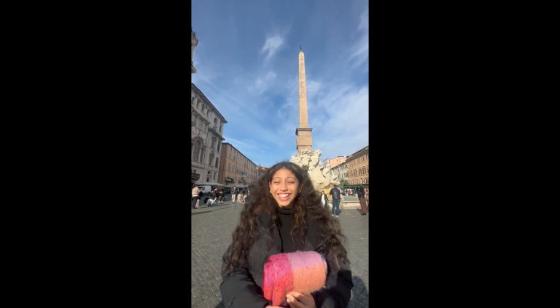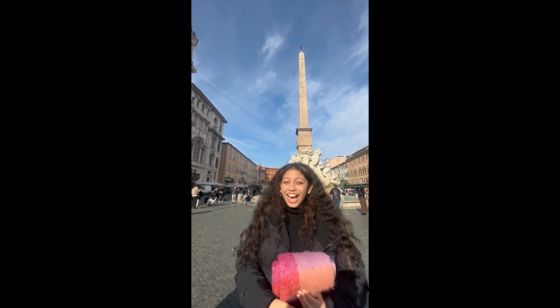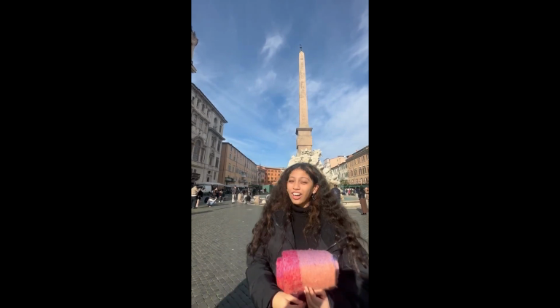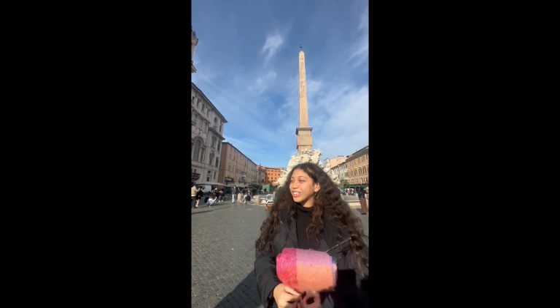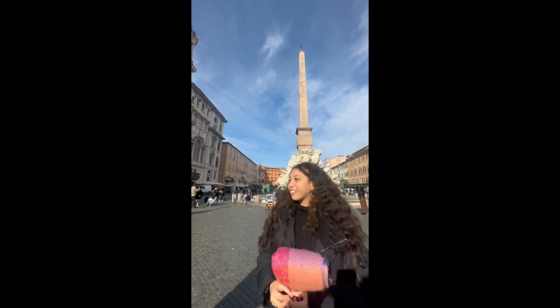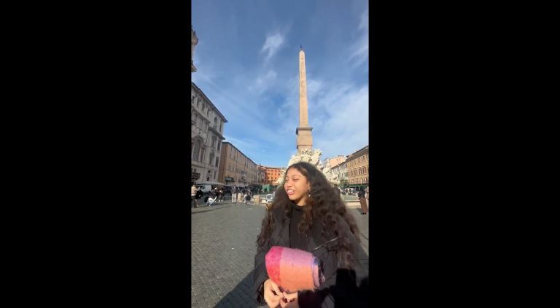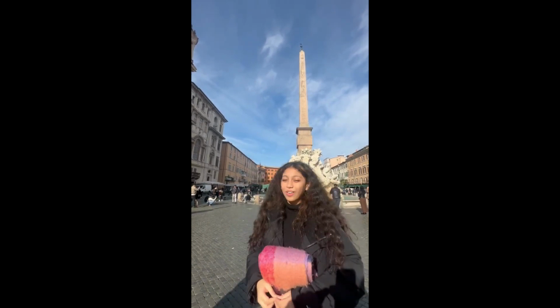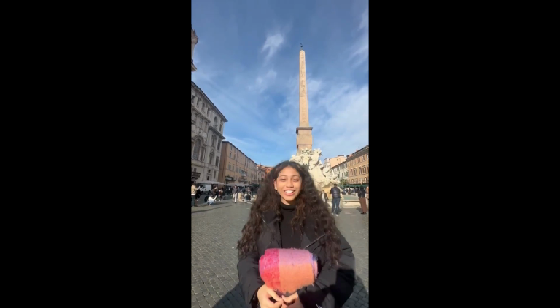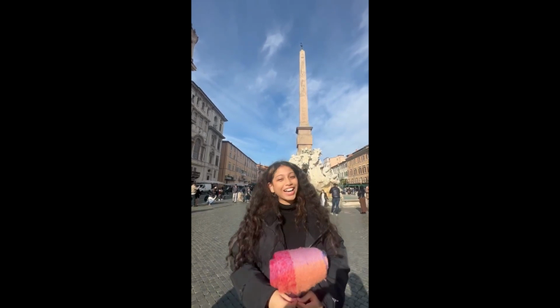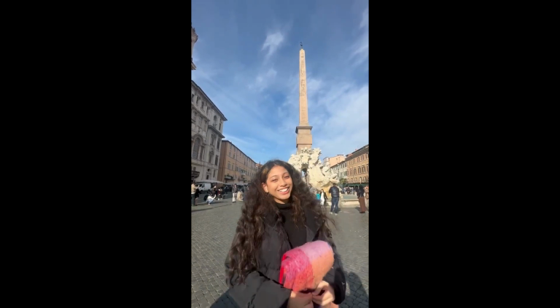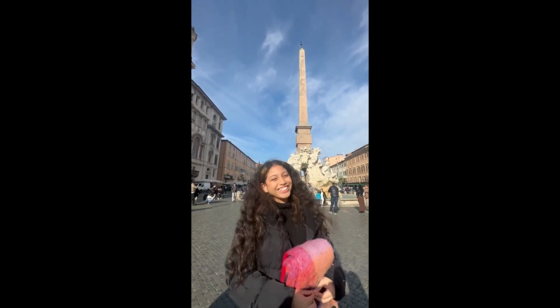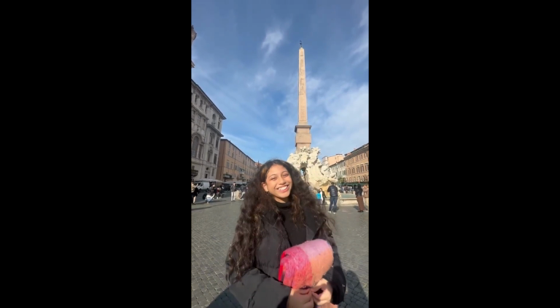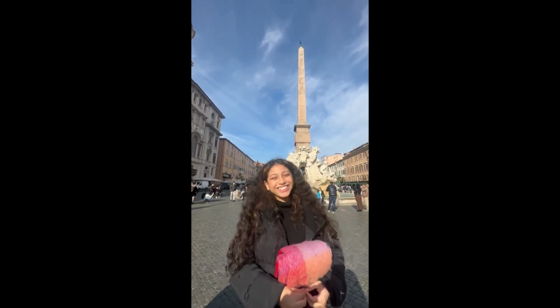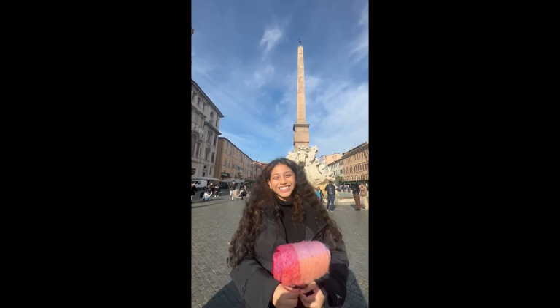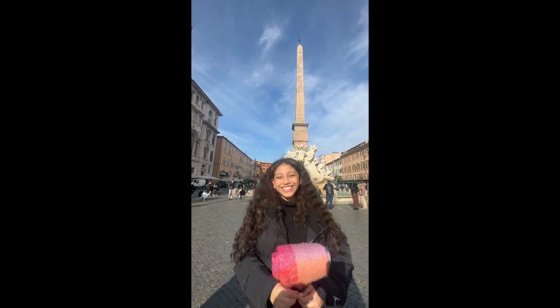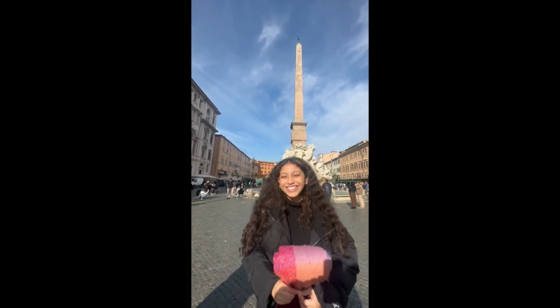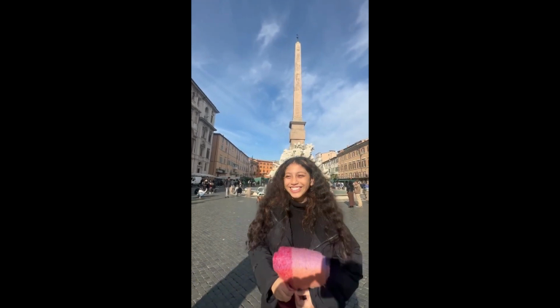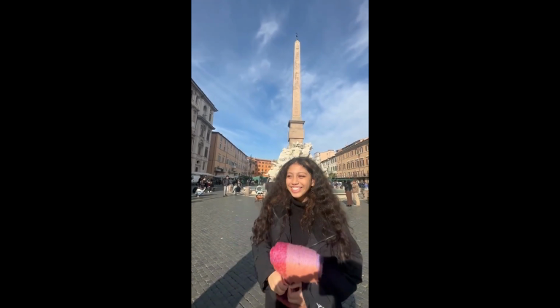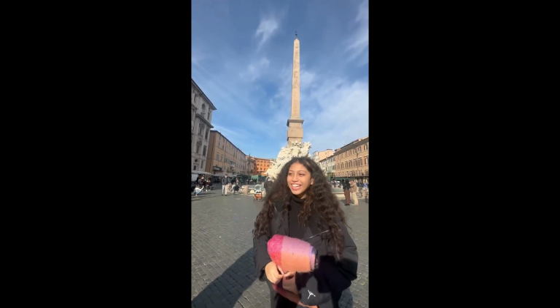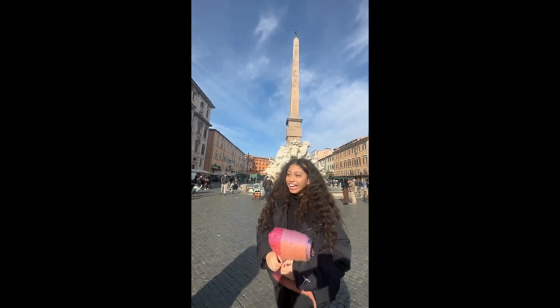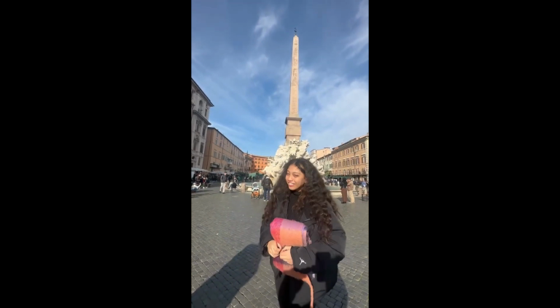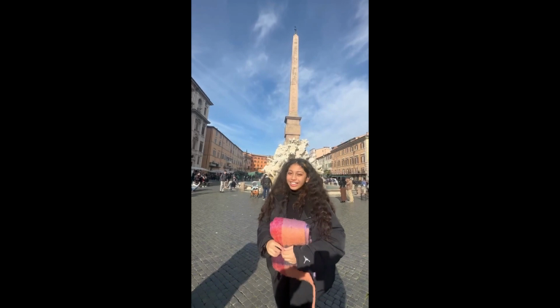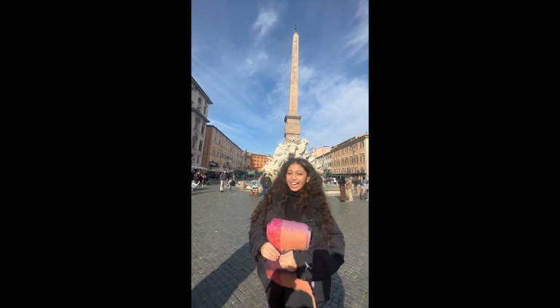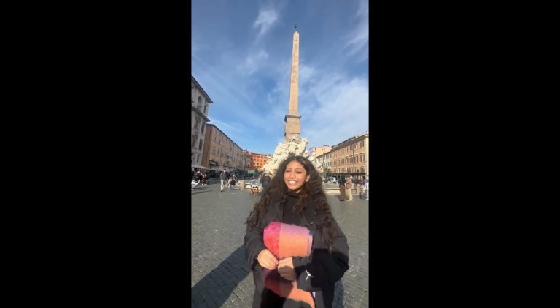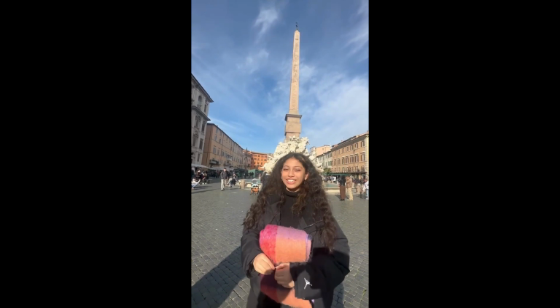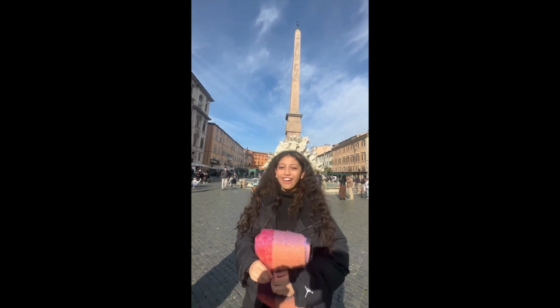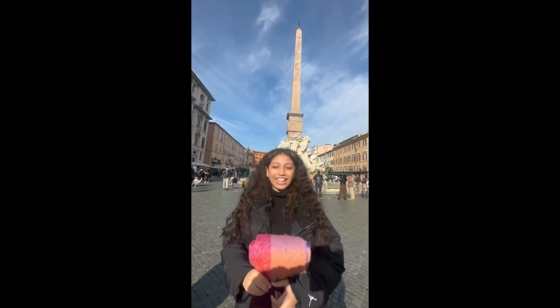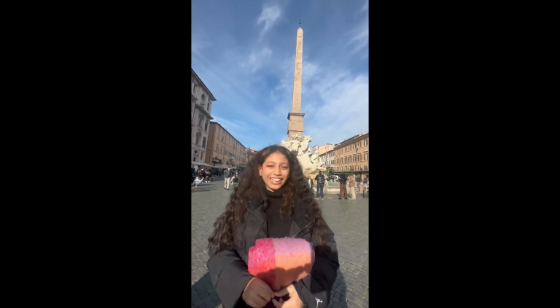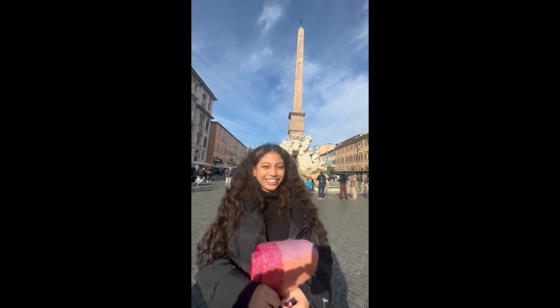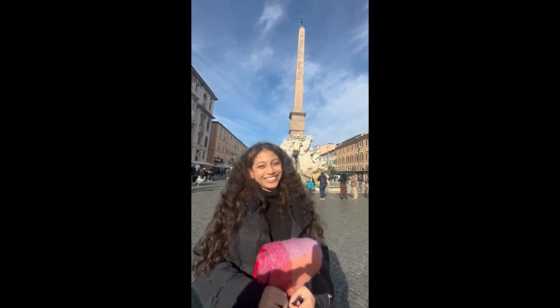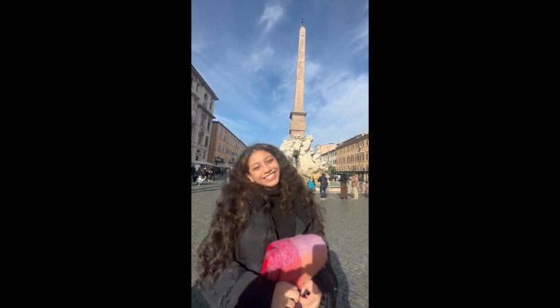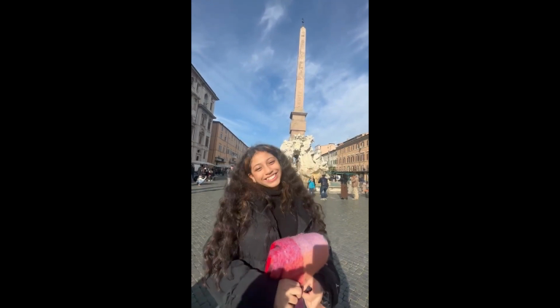I almost don't like to wear my jacket. It's really nice here though. I like it.